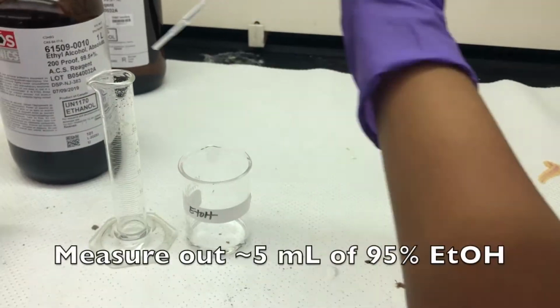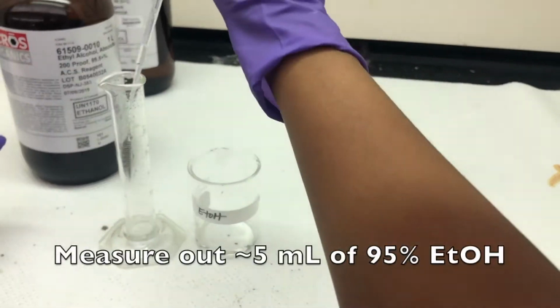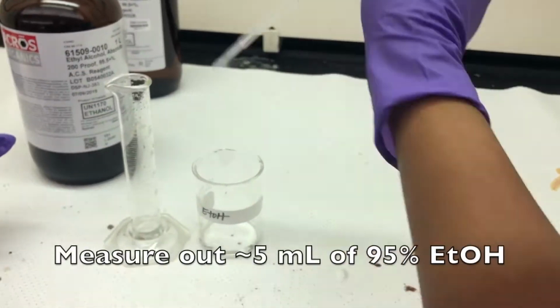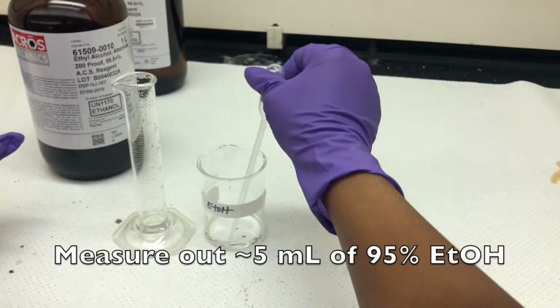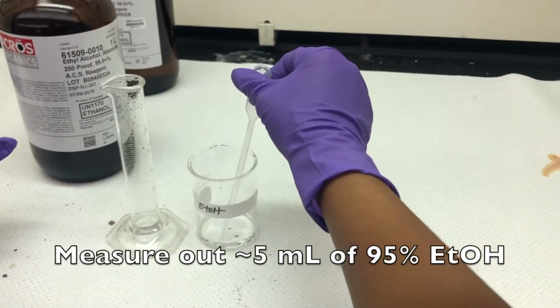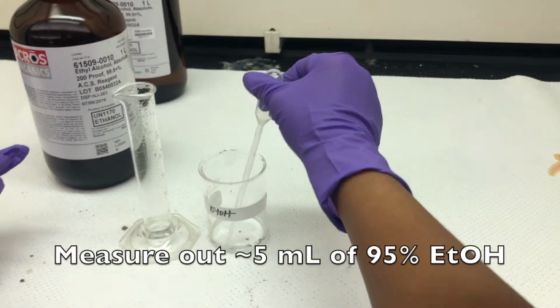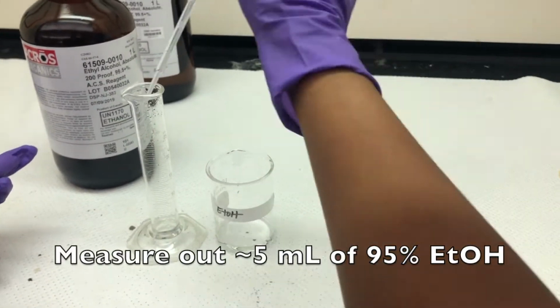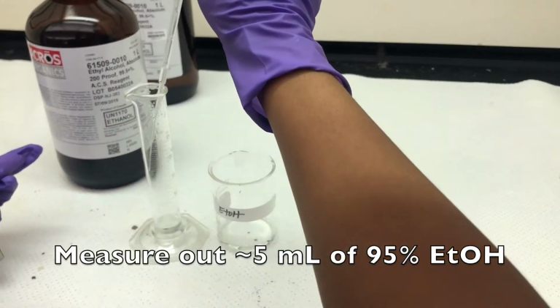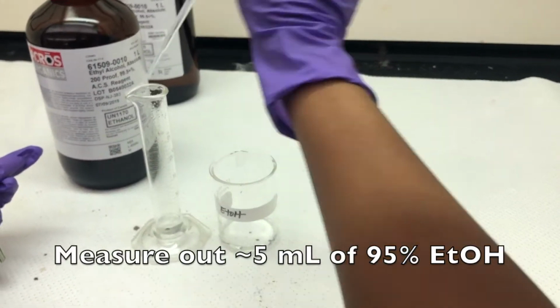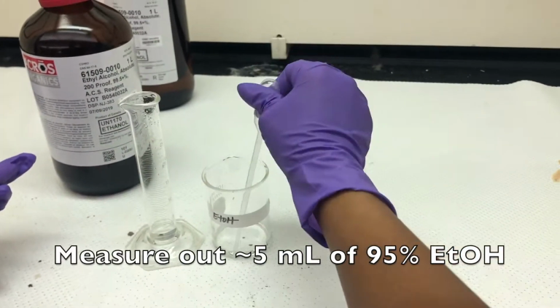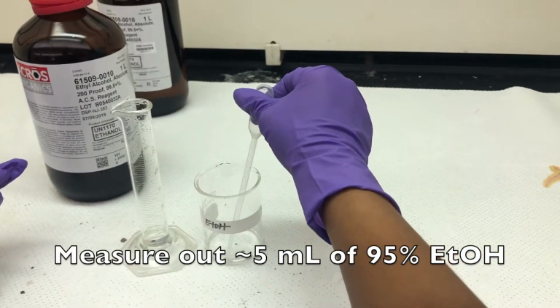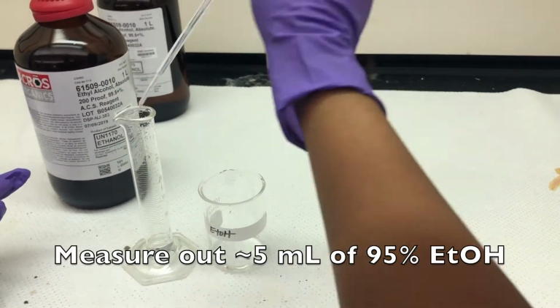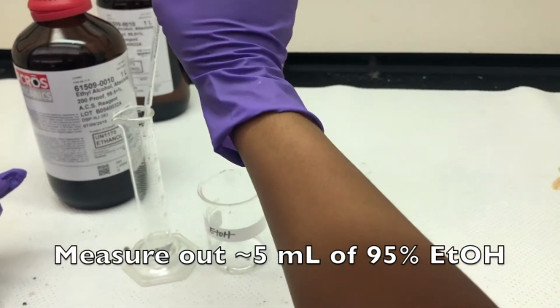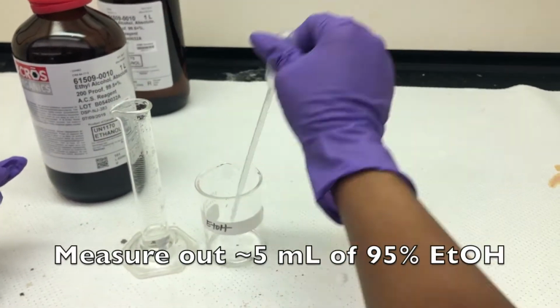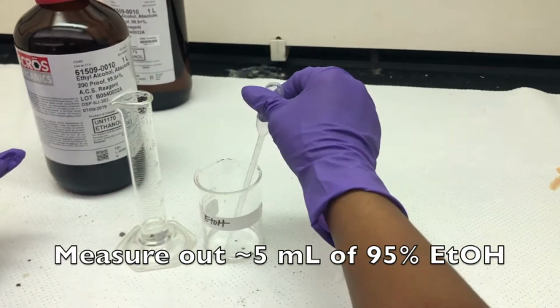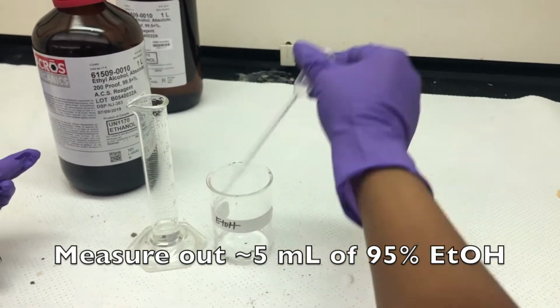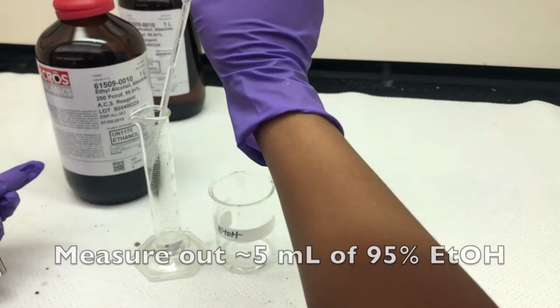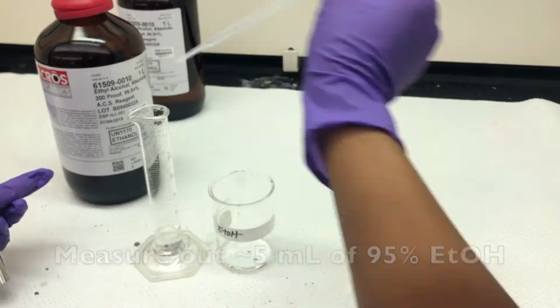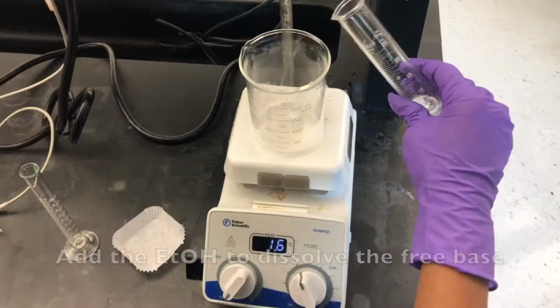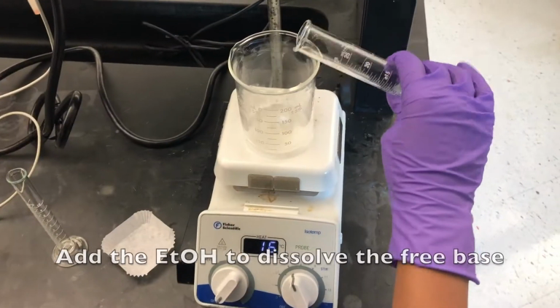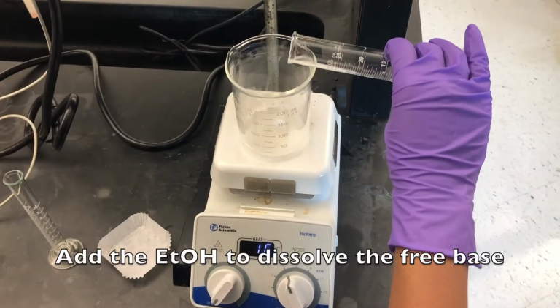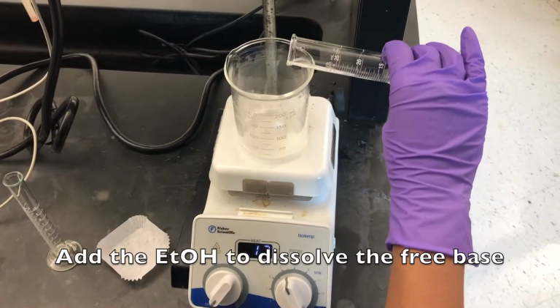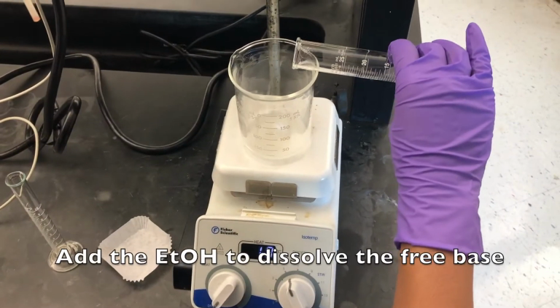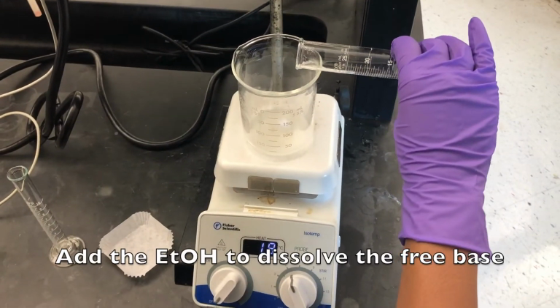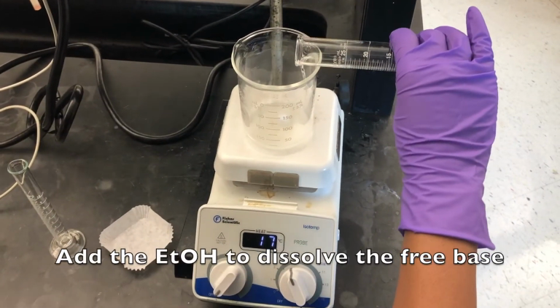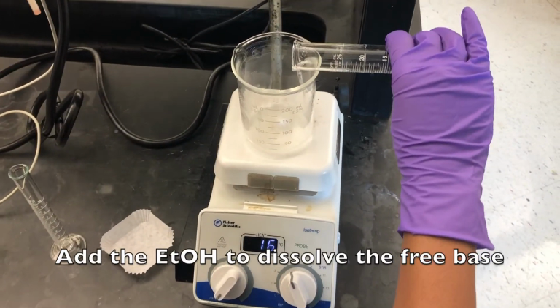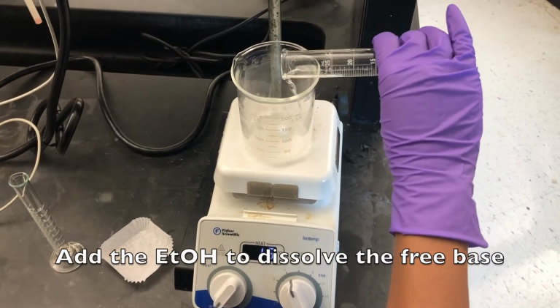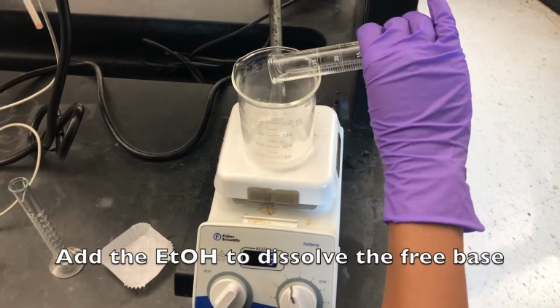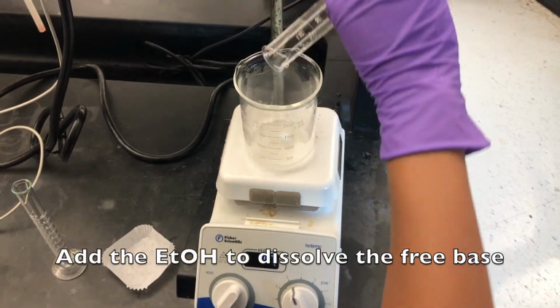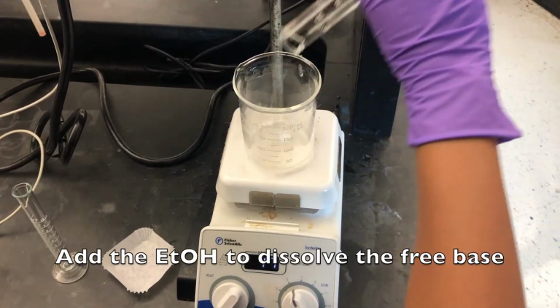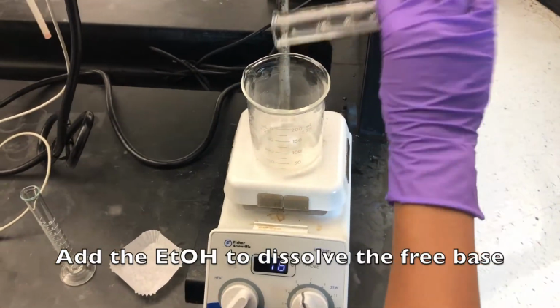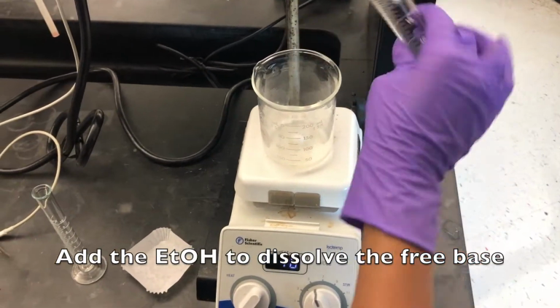Measure out approximately 5 milliliters of 95% ethanol. Add the ethanol to dissolve the free base.